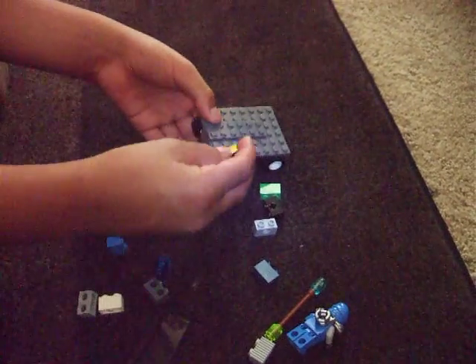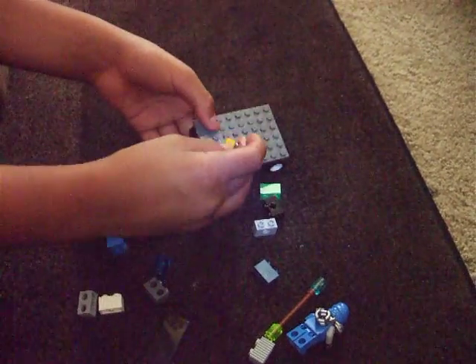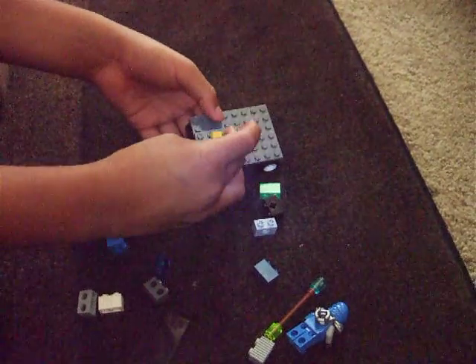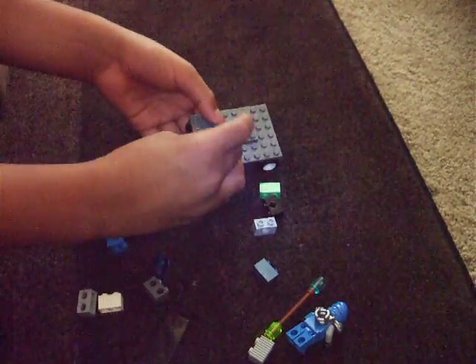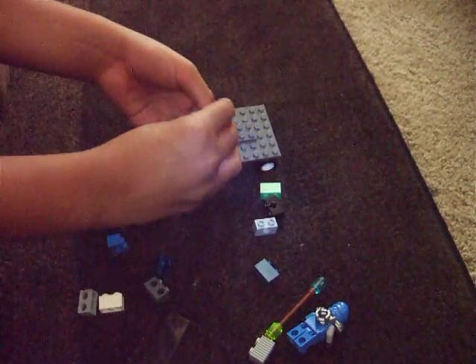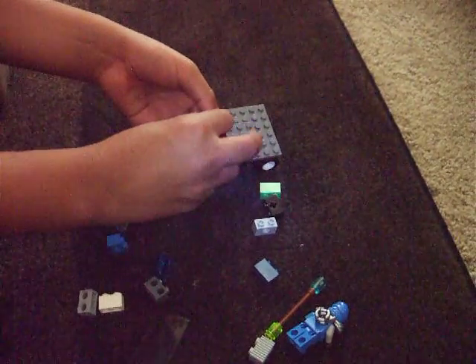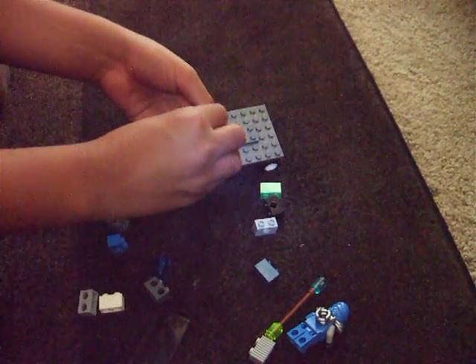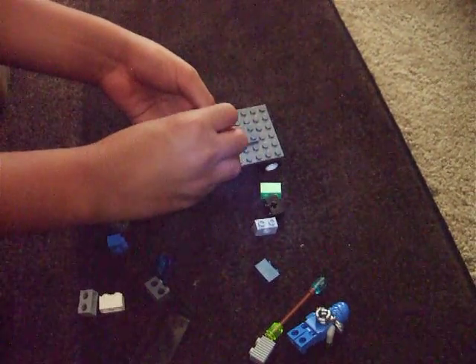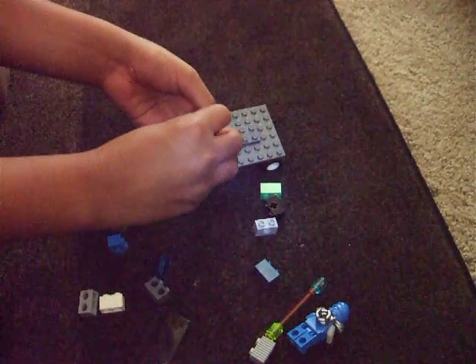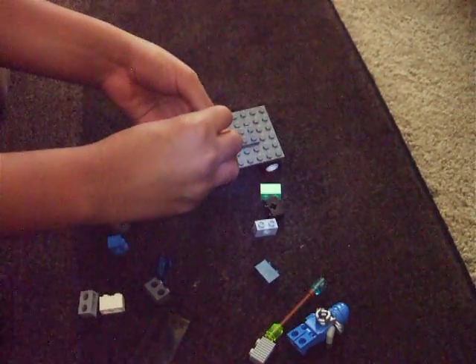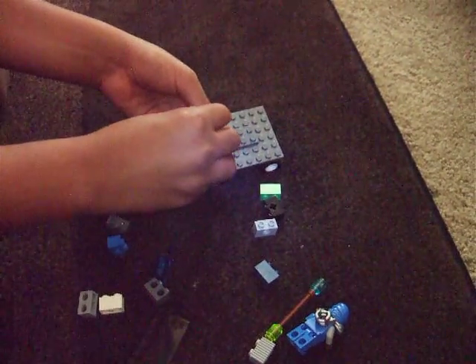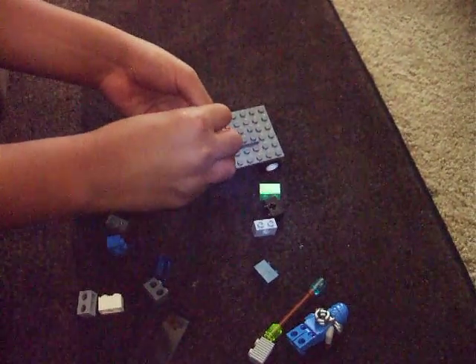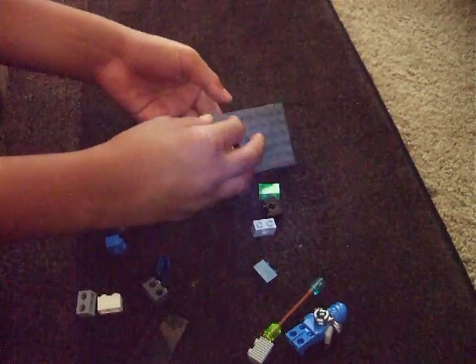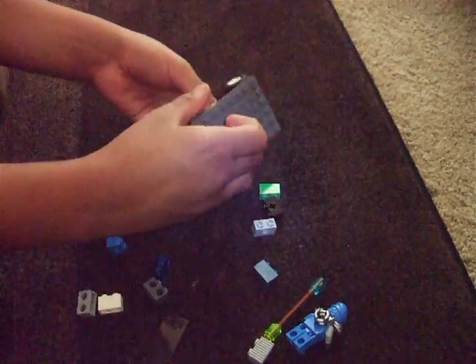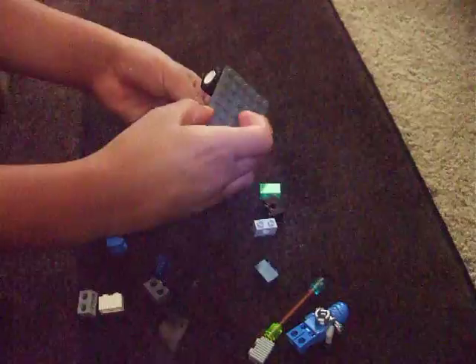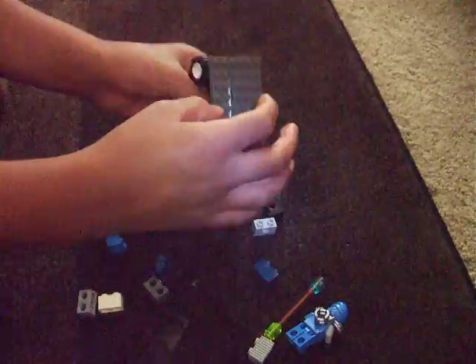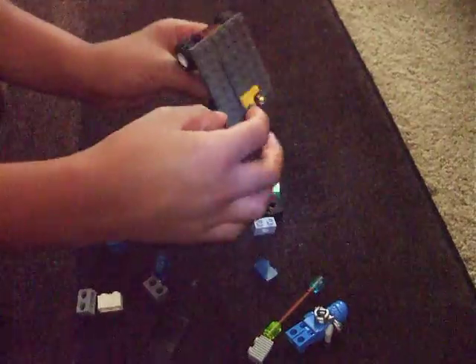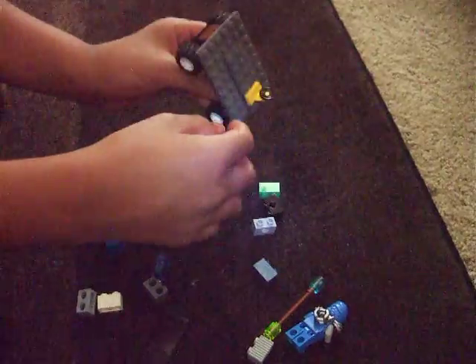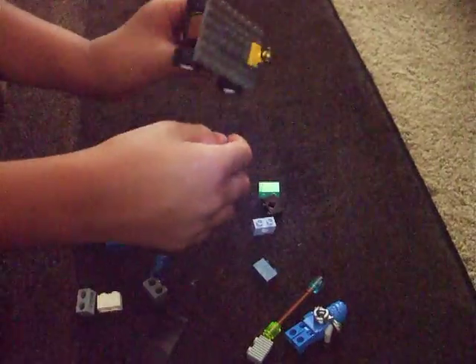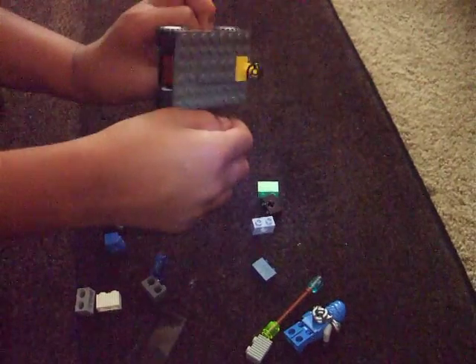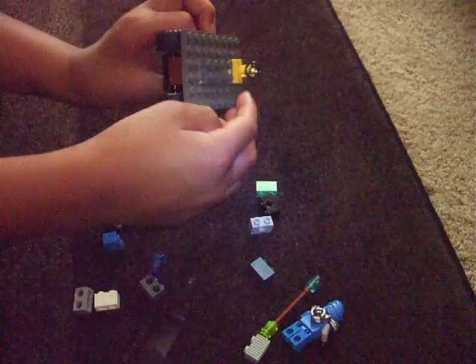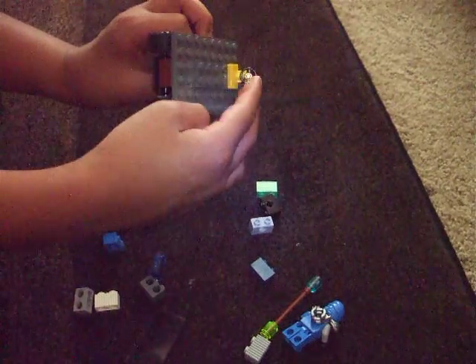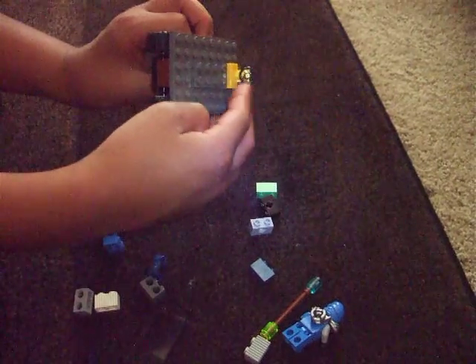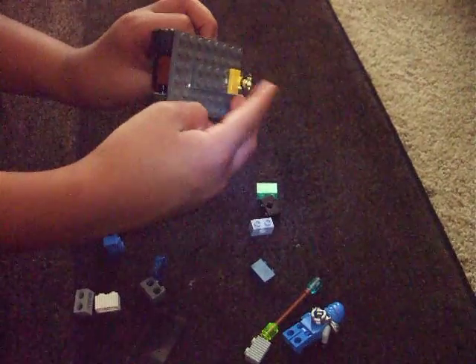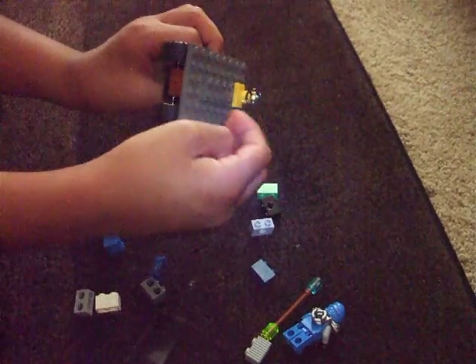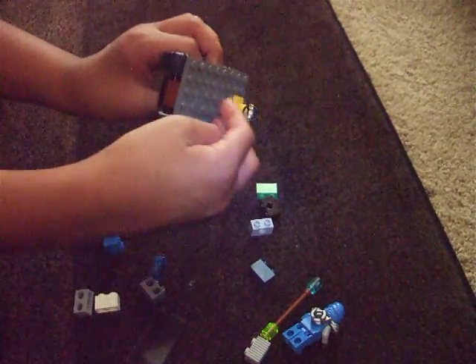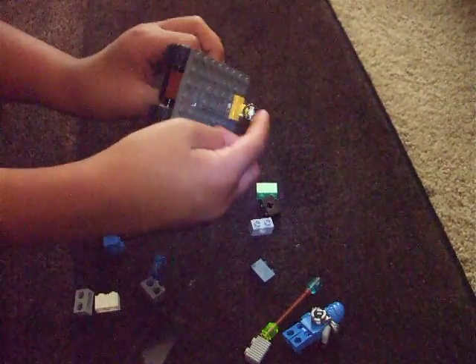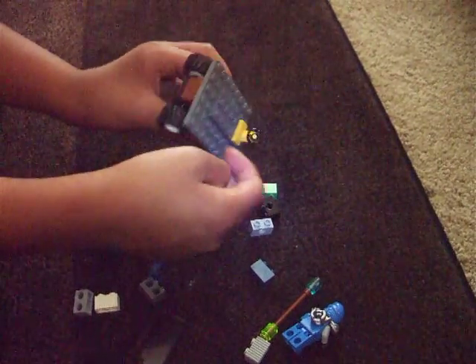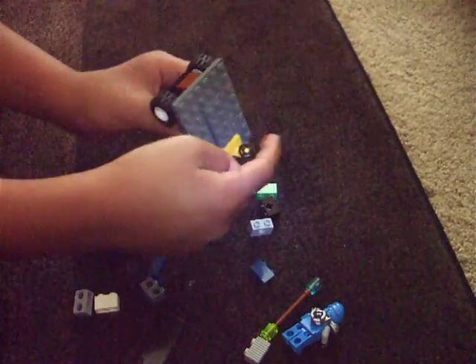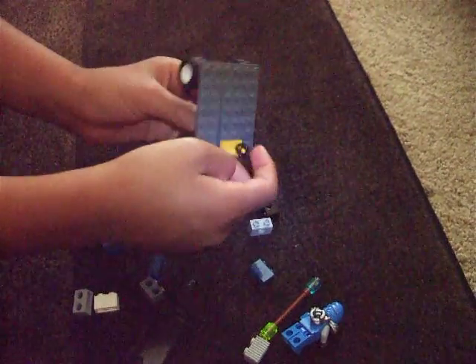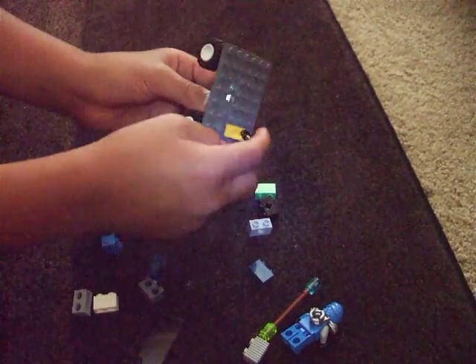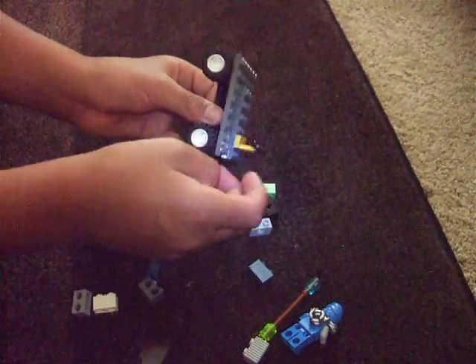Next, get your steering wheel and place it here. This is how it looks so far — you should have it like this.